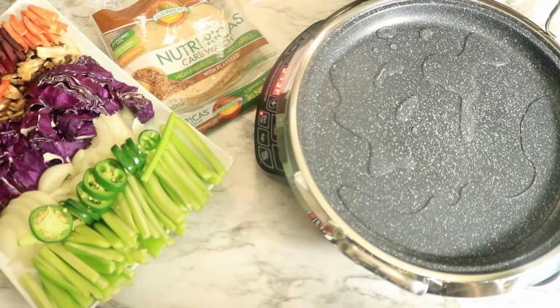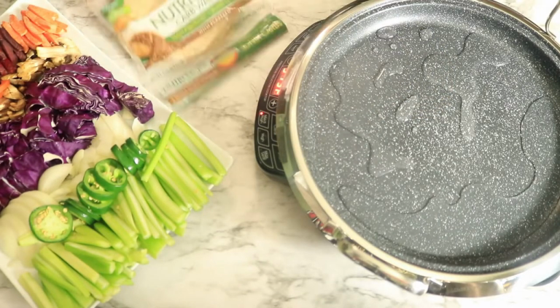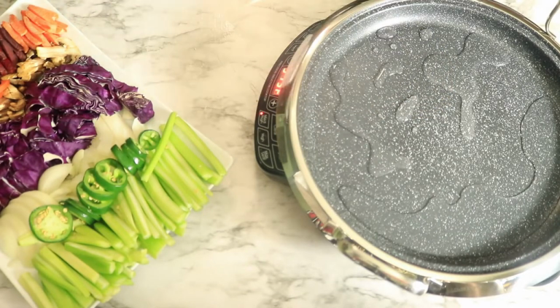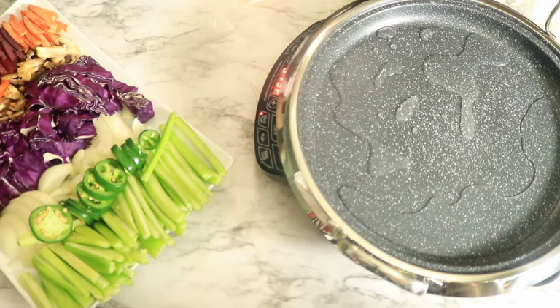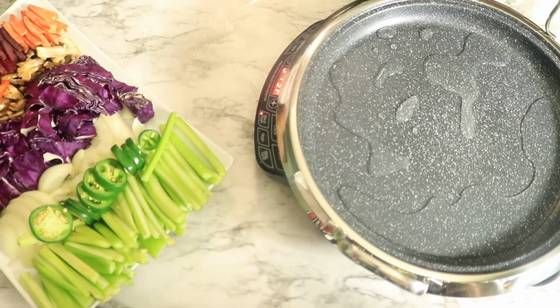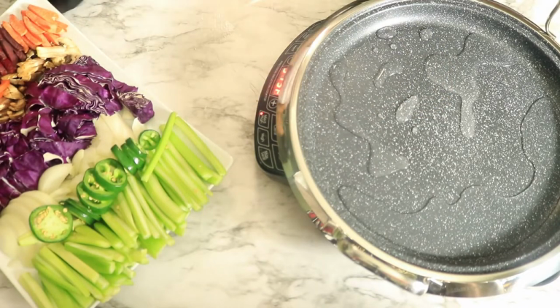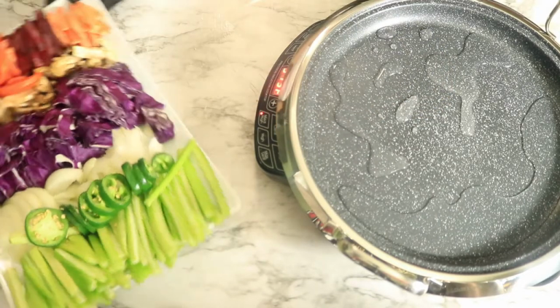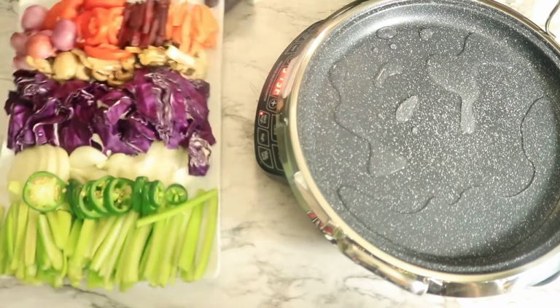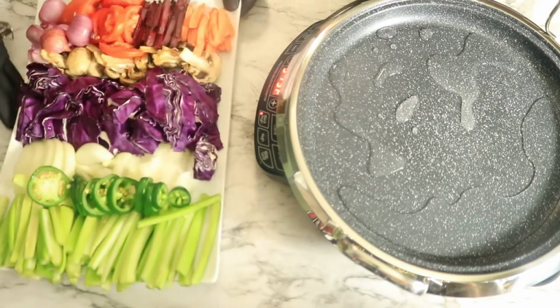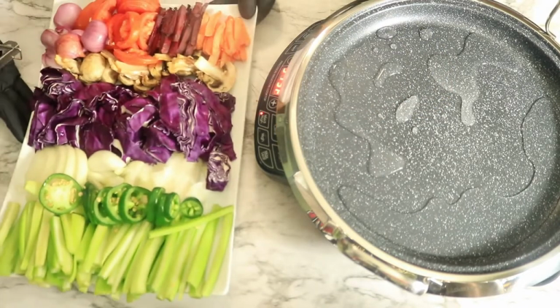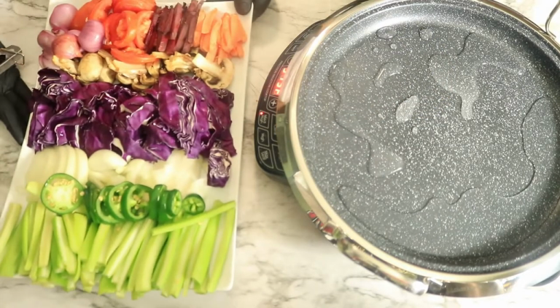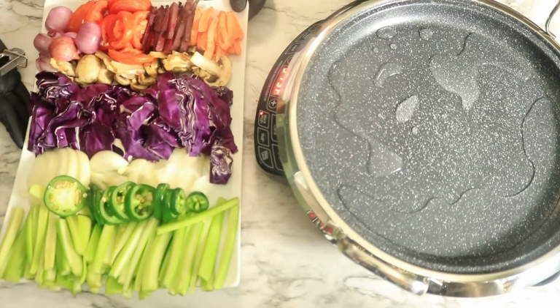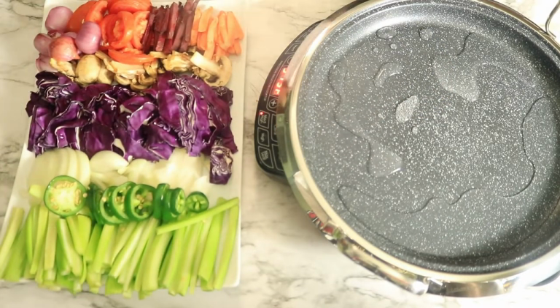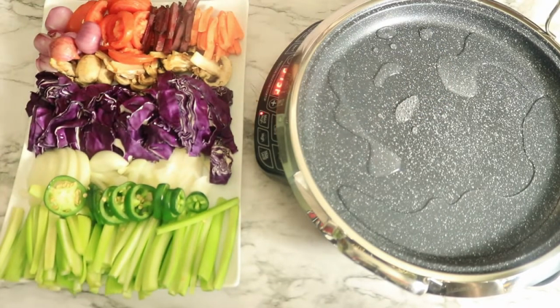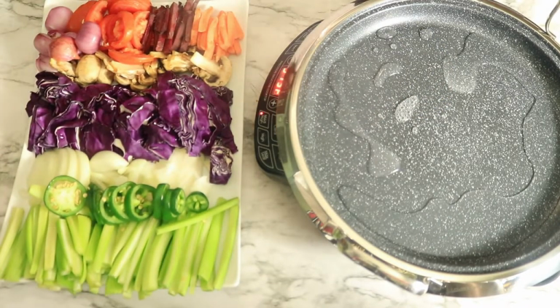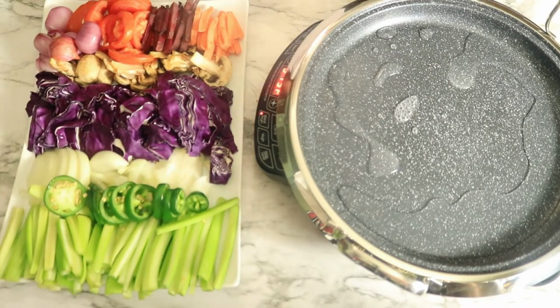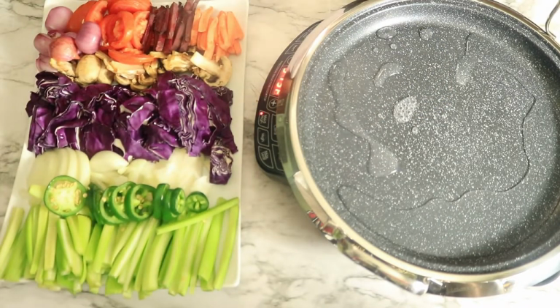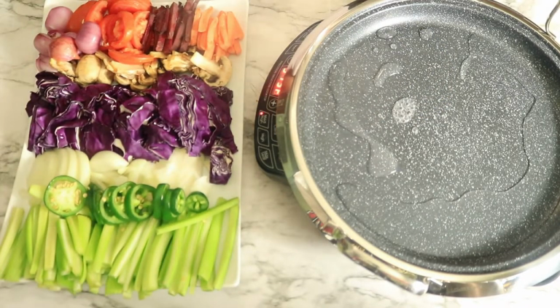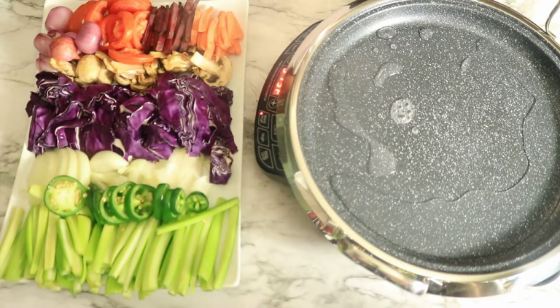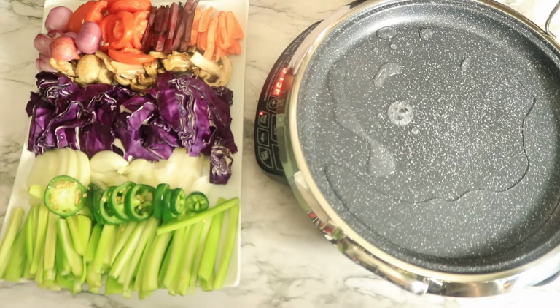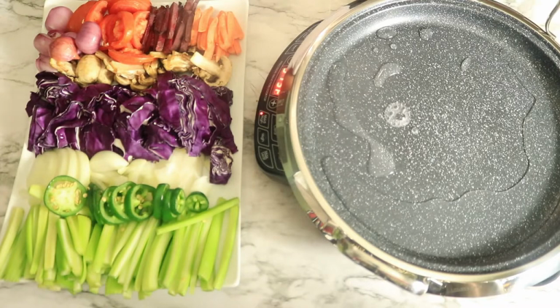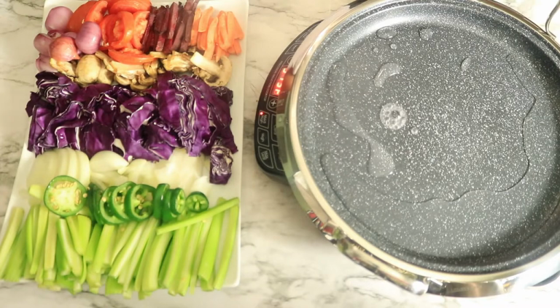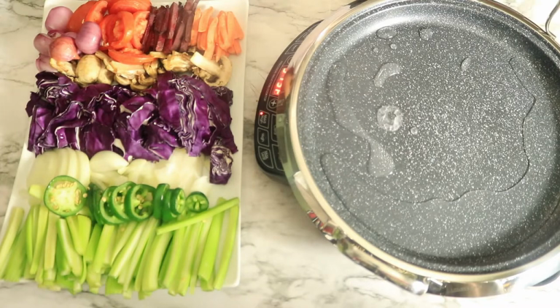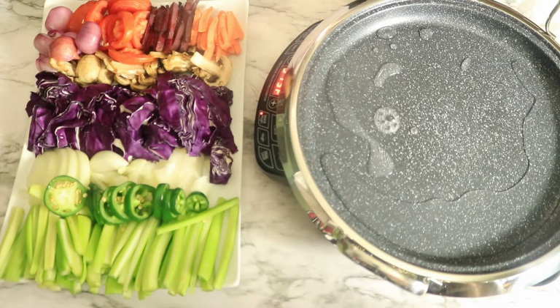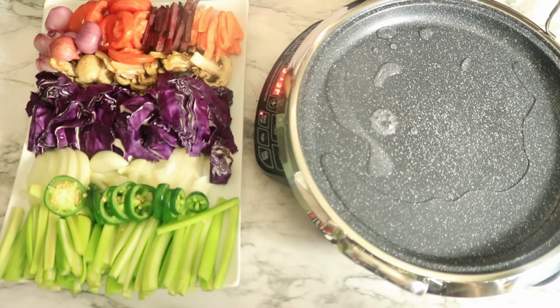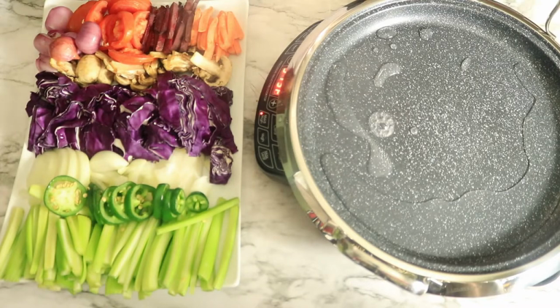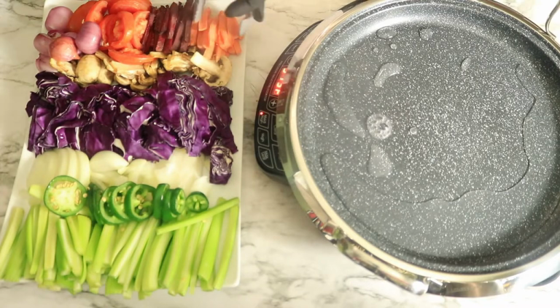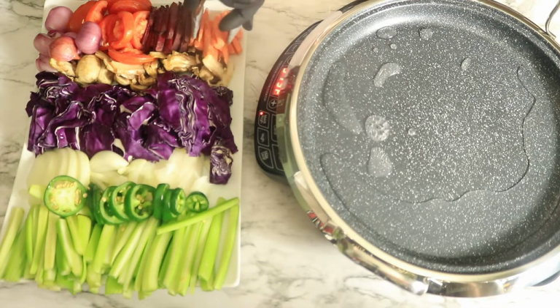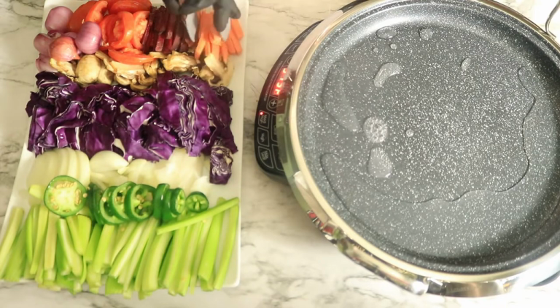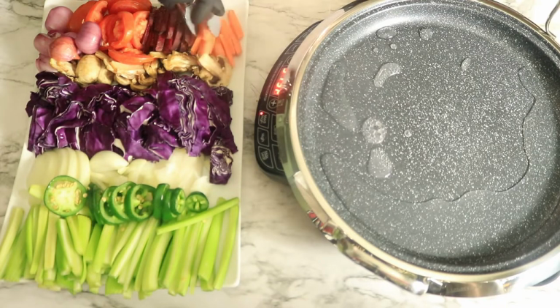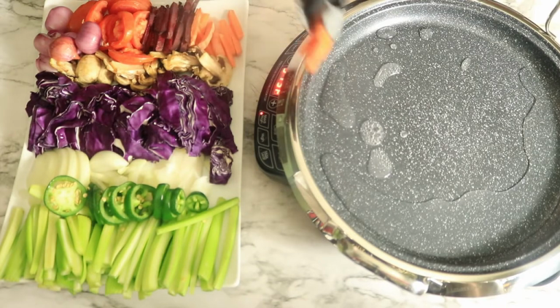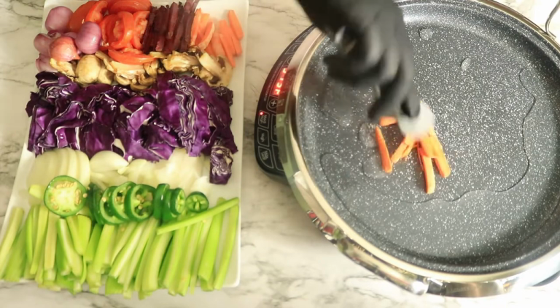I have carrots, wheat, purple cabbage, mushrooms, red onions, white onions, jalapeños, and celery.